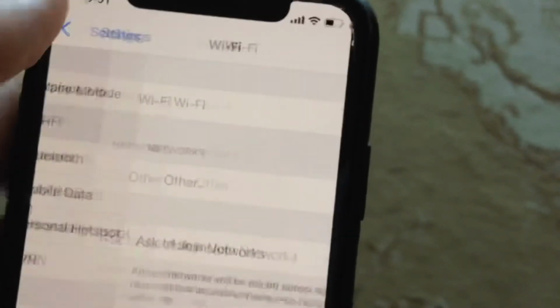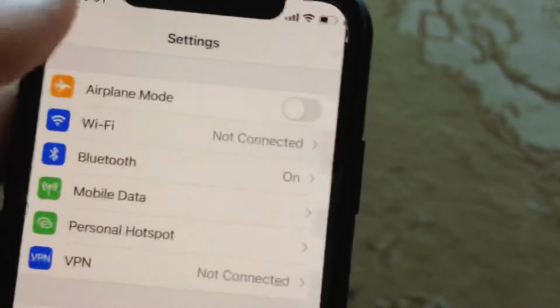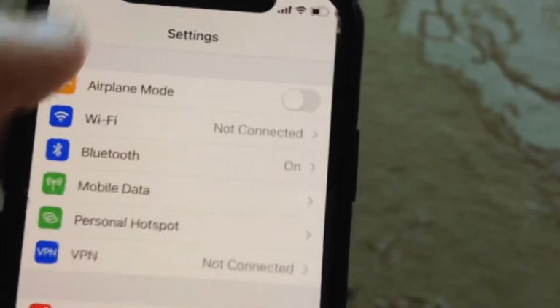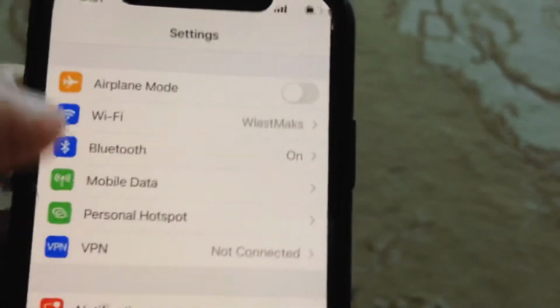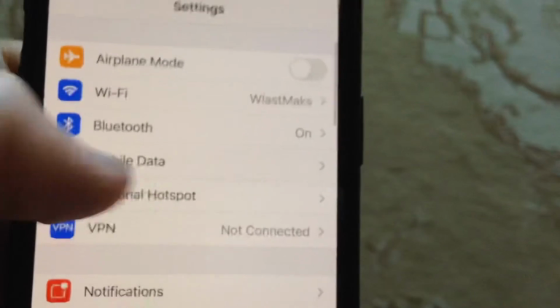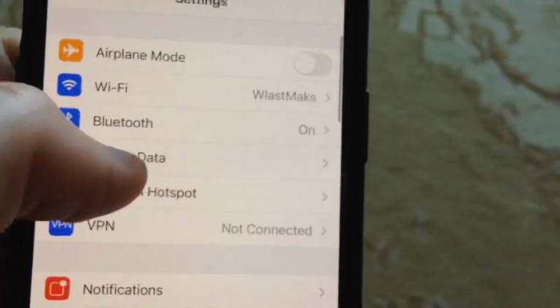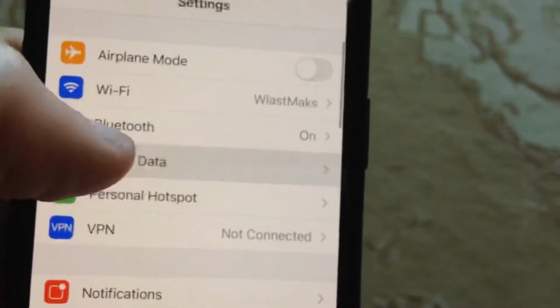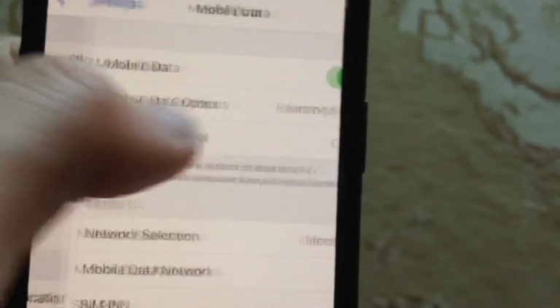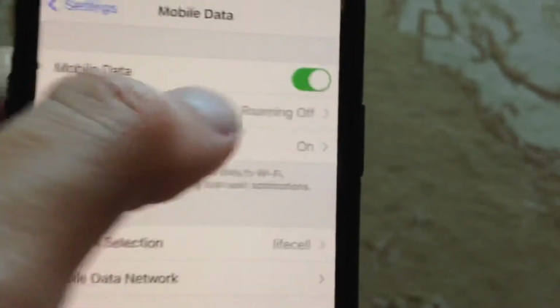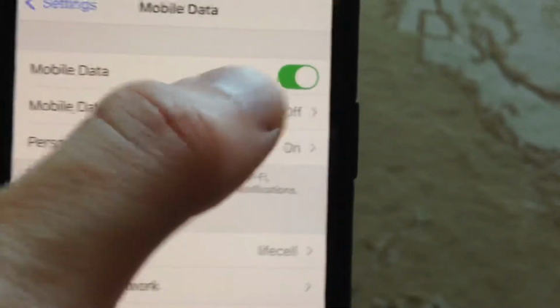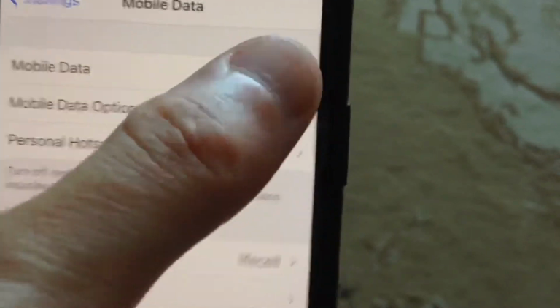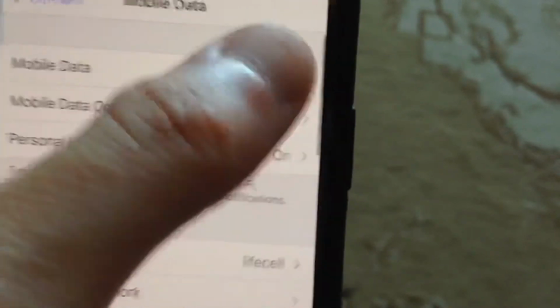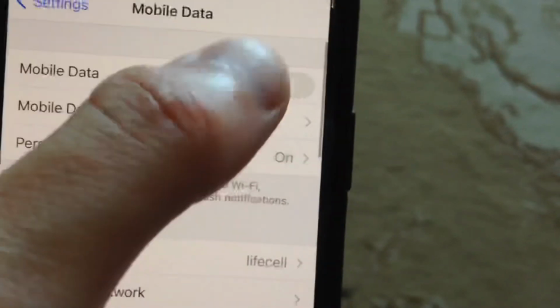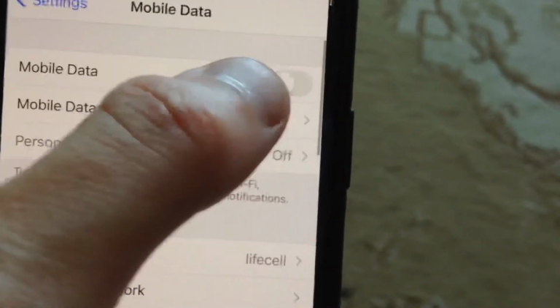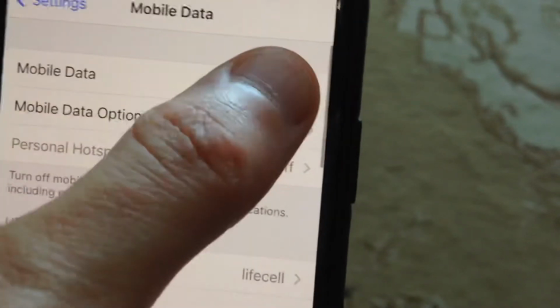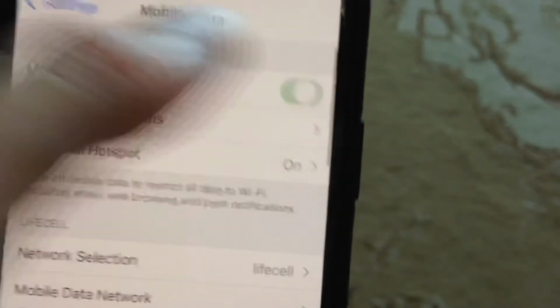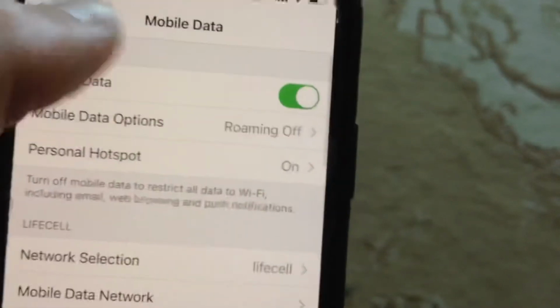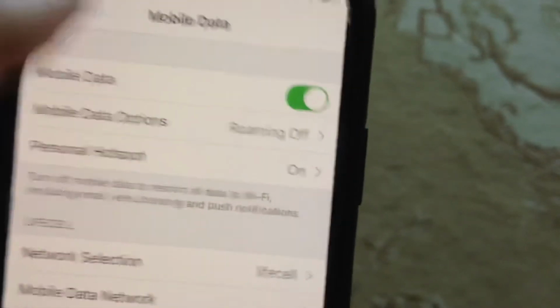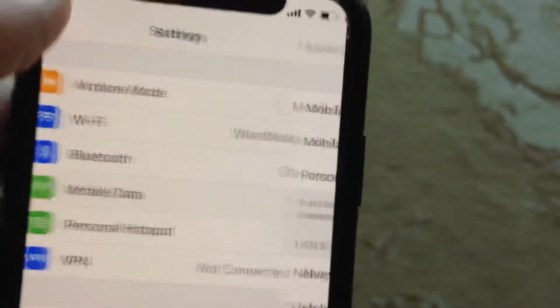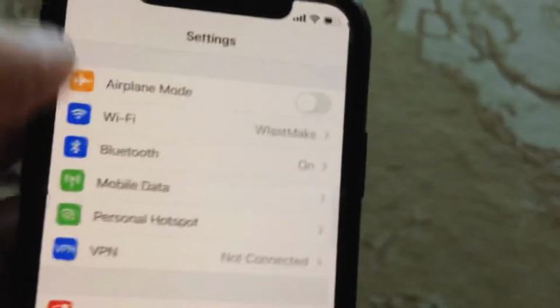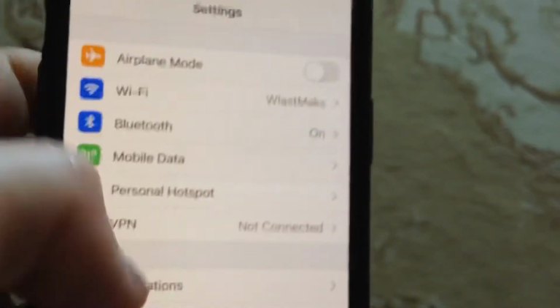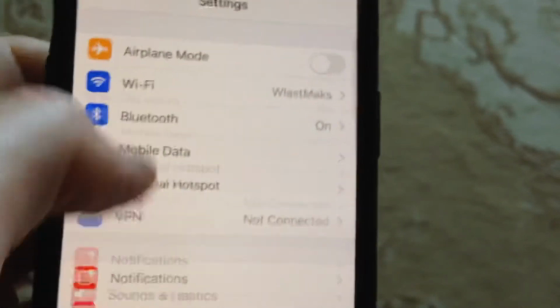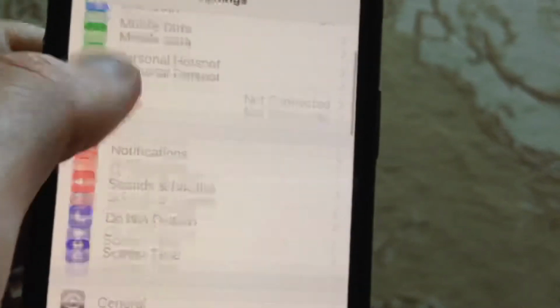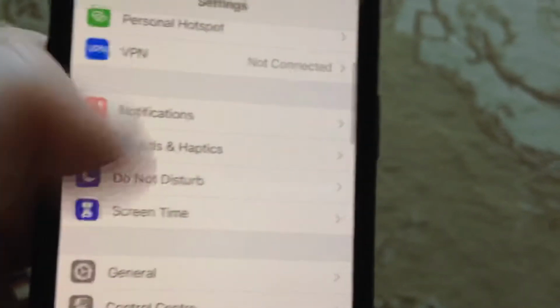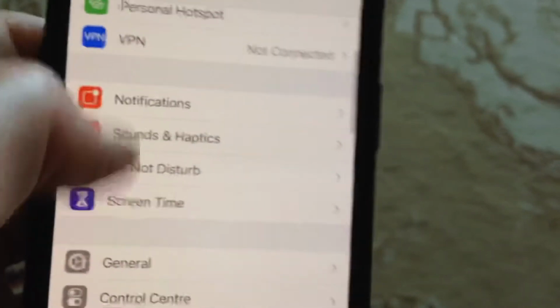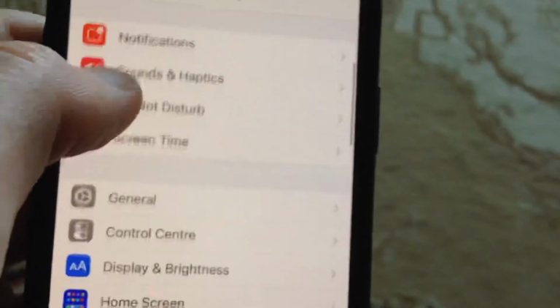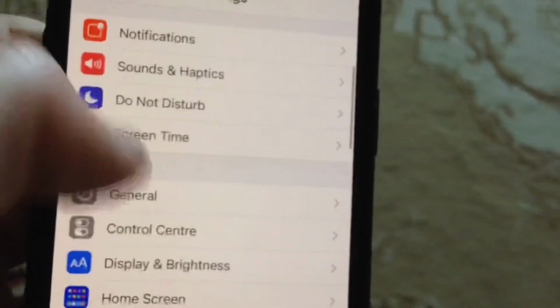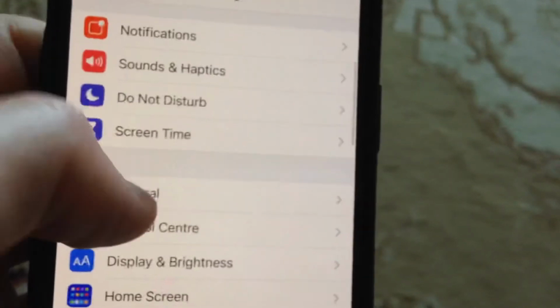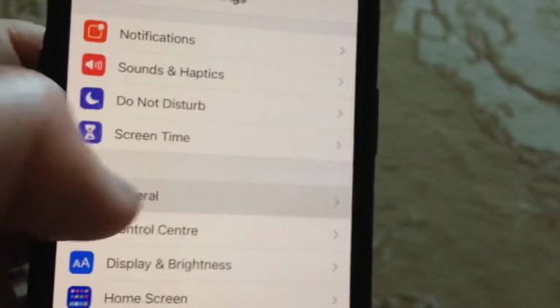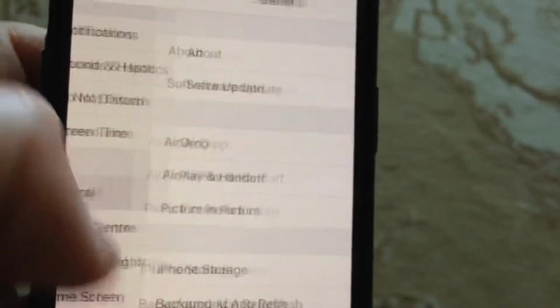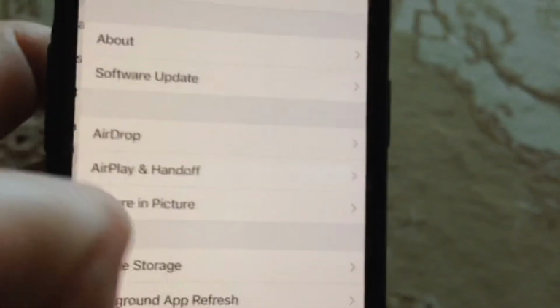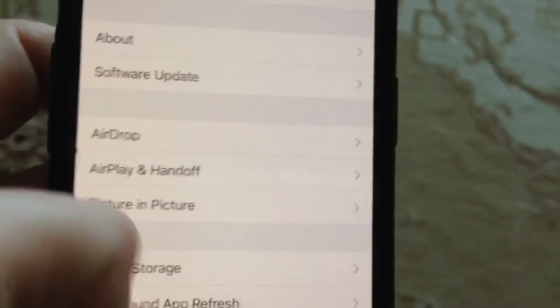And if you're using mobile data or cellular data, just turn it off and turn it on again.